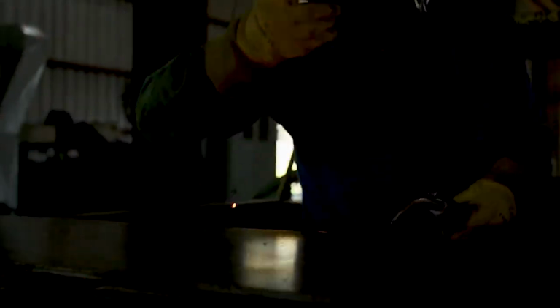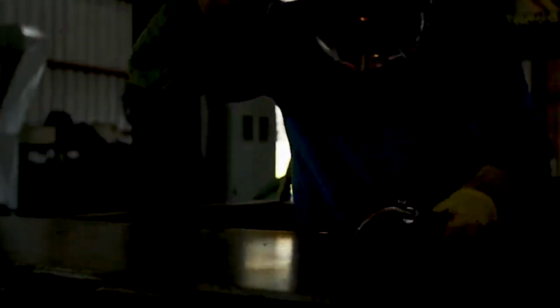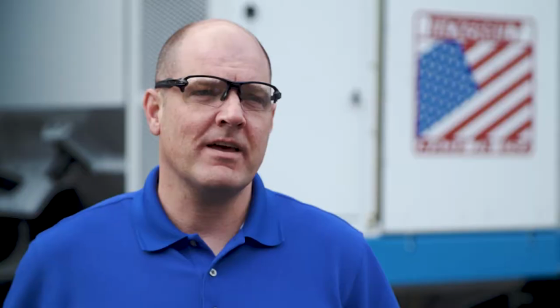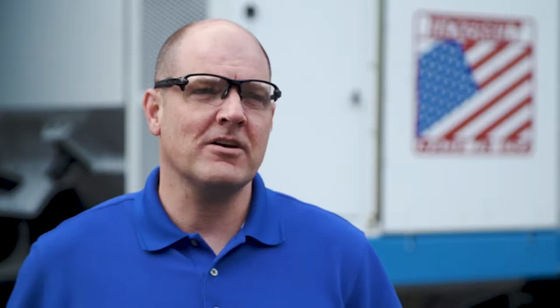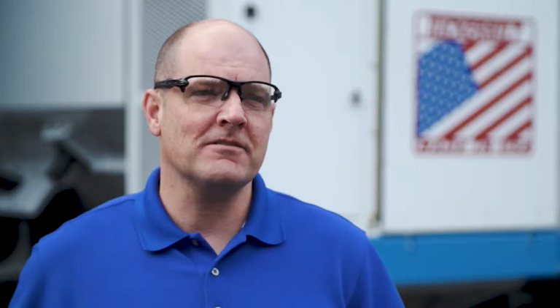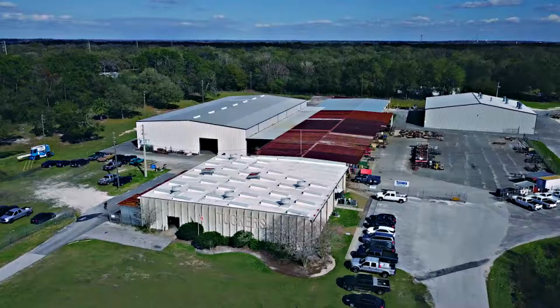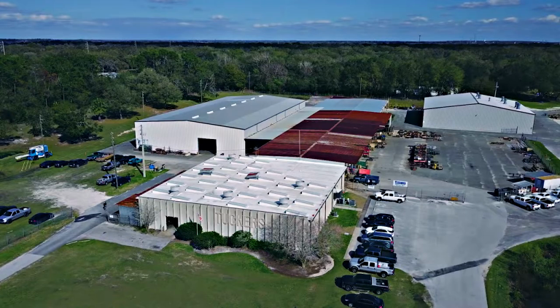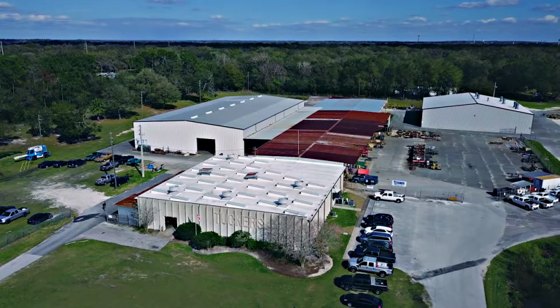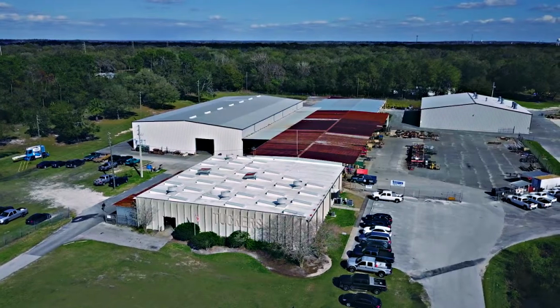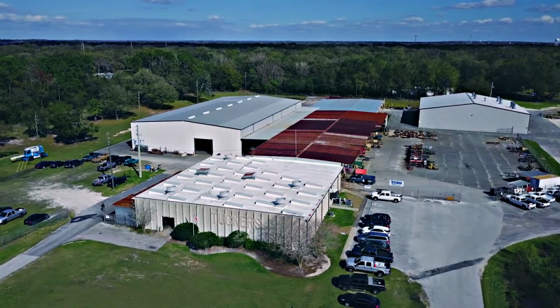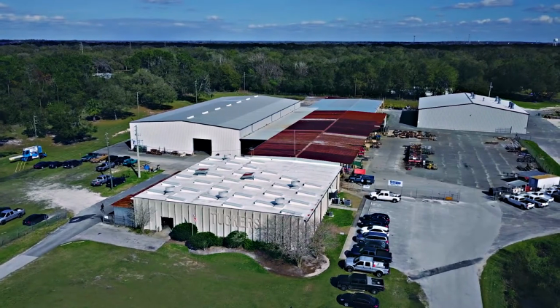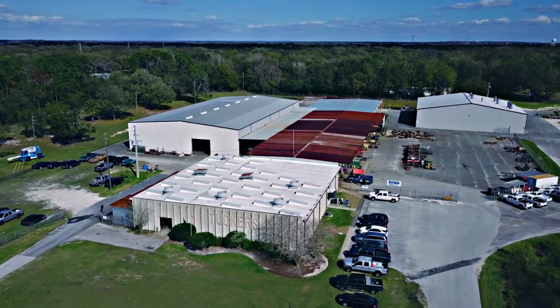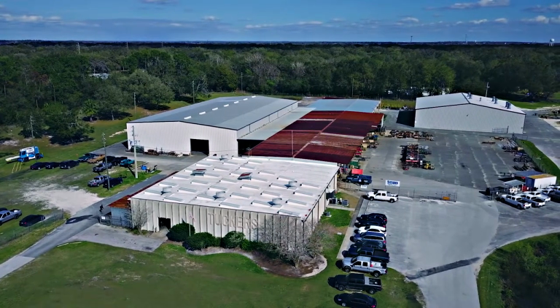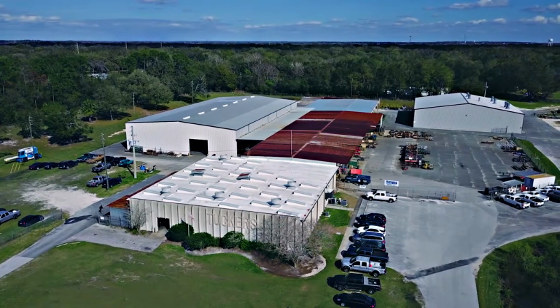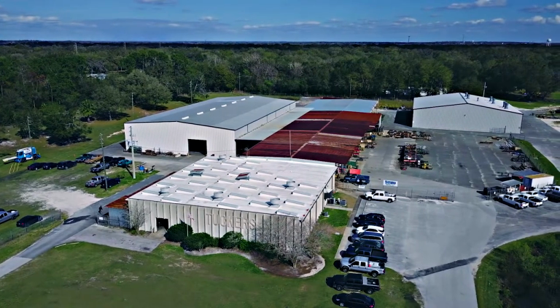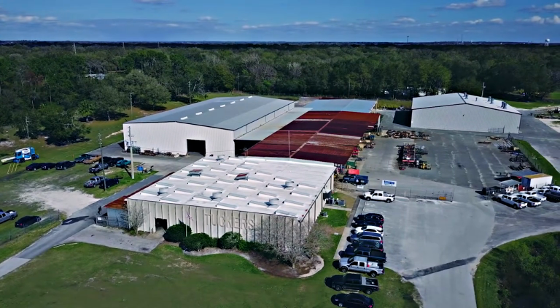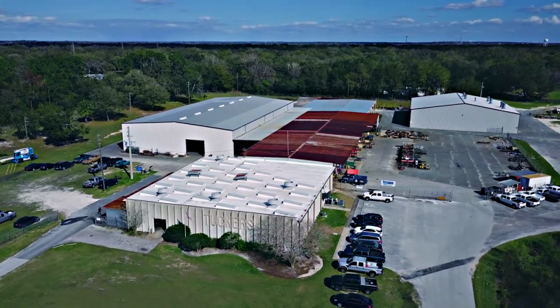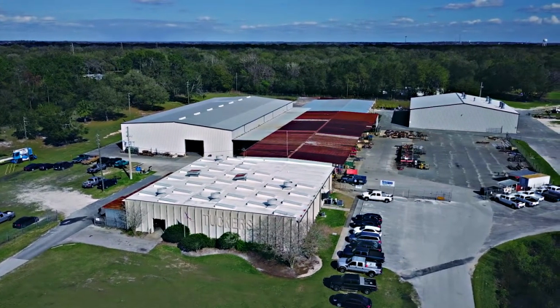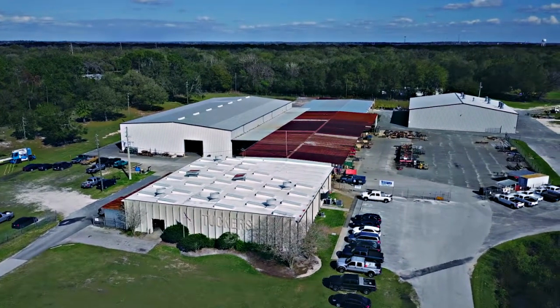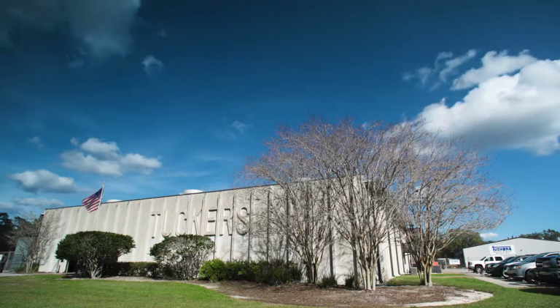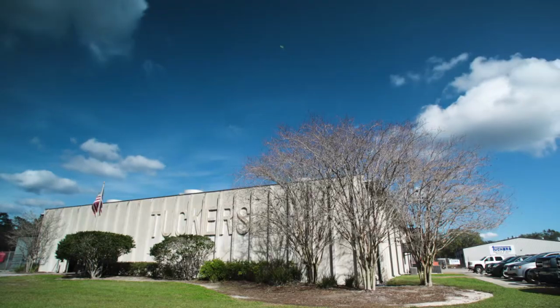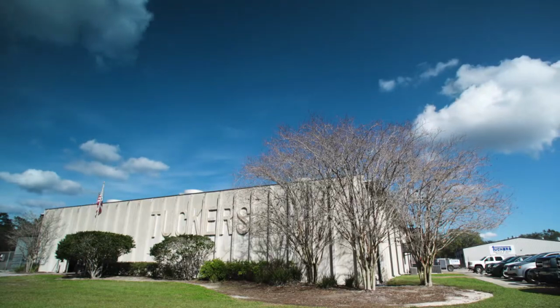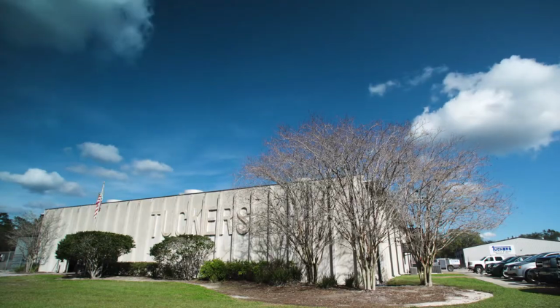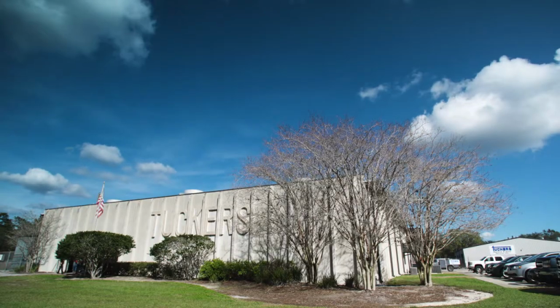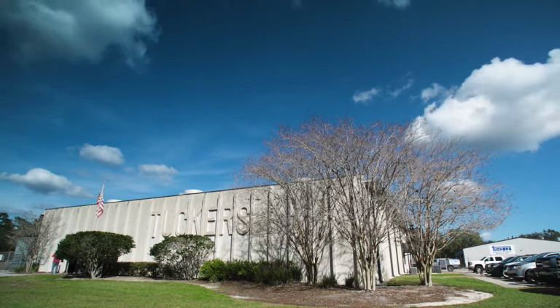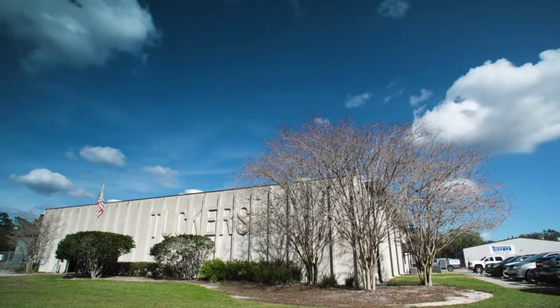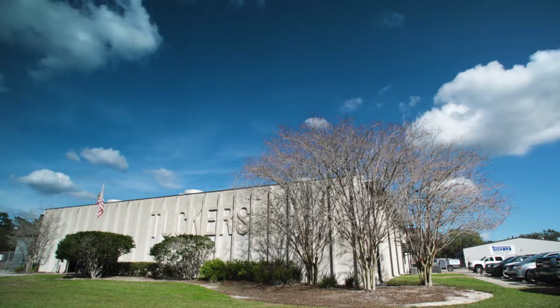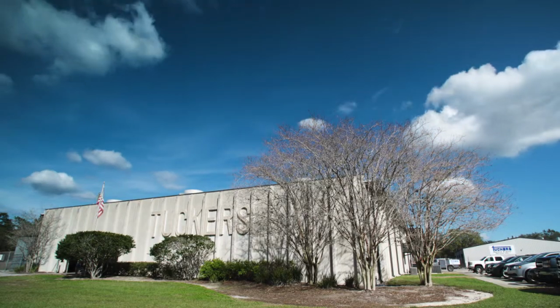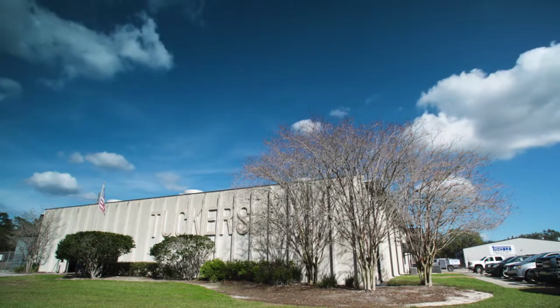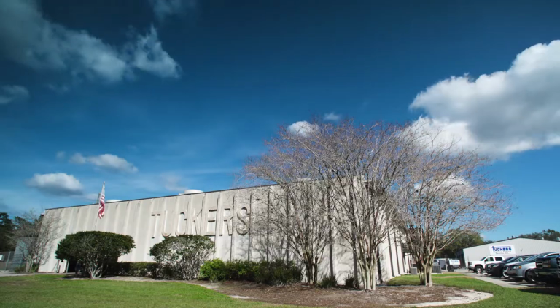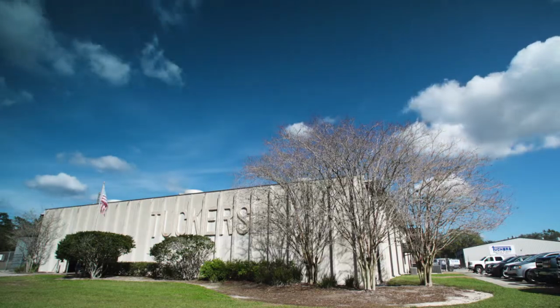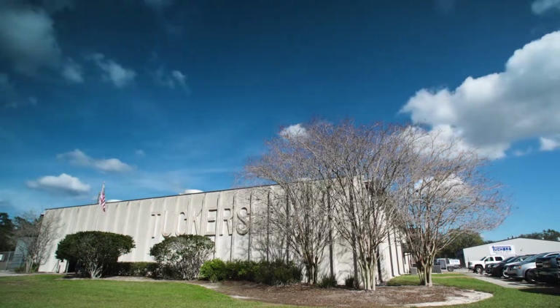I'm Matt Tucker. I'm third generation owner and mechanical engineer at Tucker's Machine and Steel. I've been here my whole life.